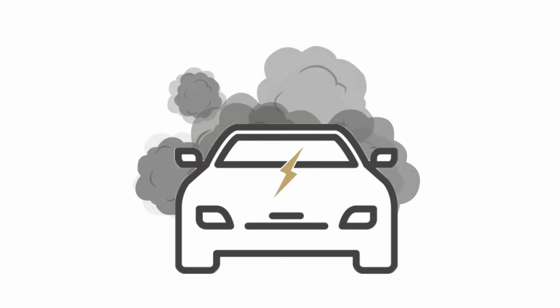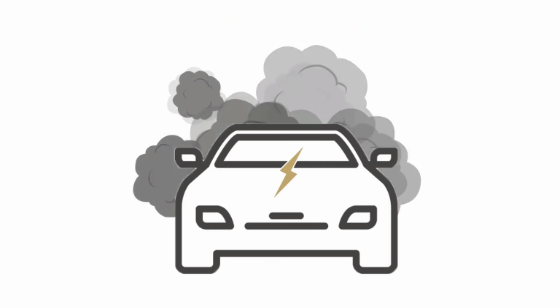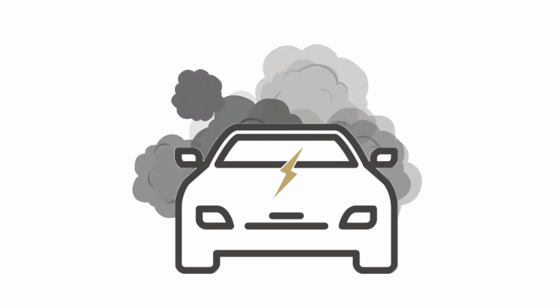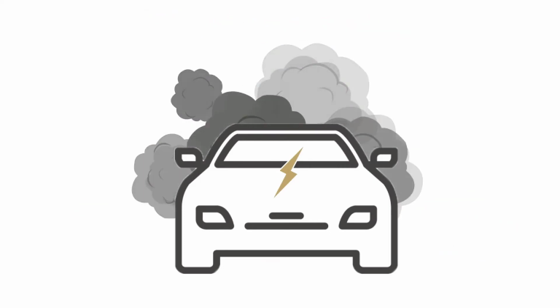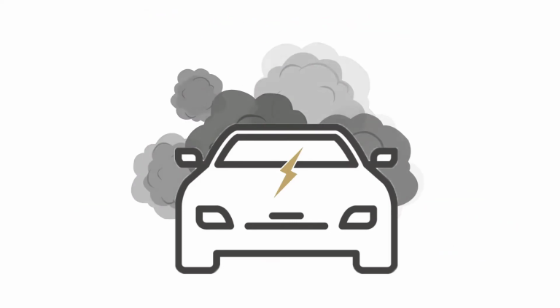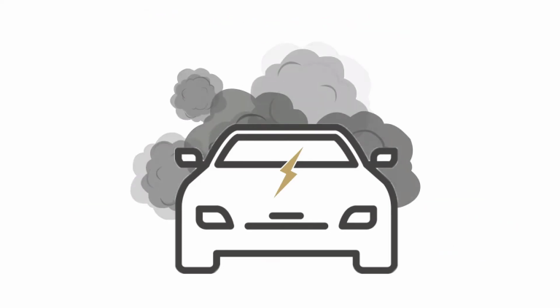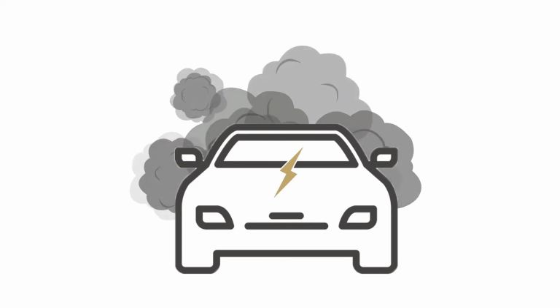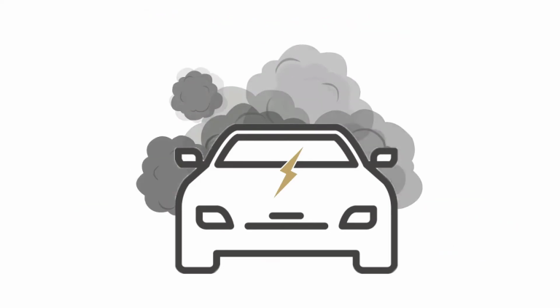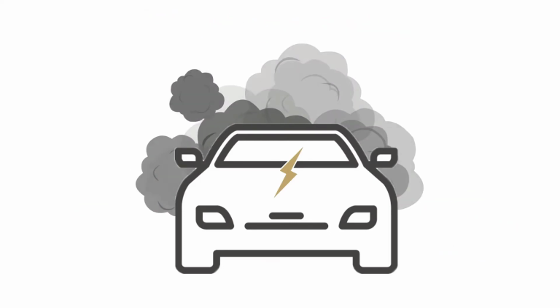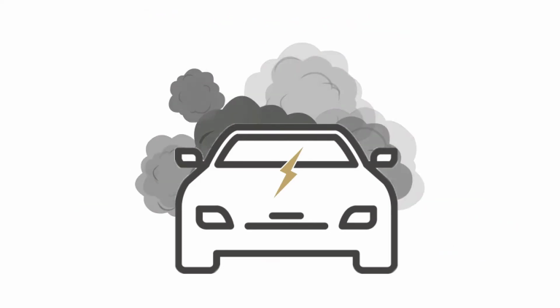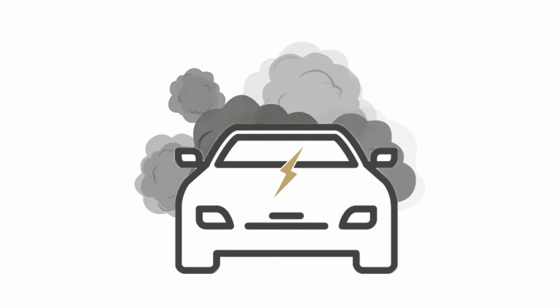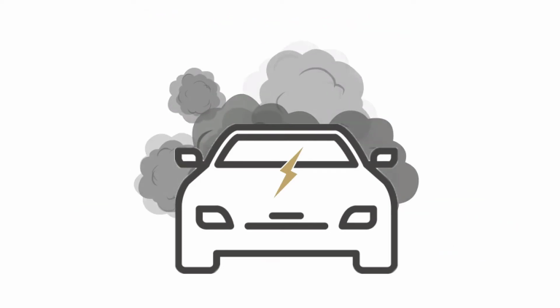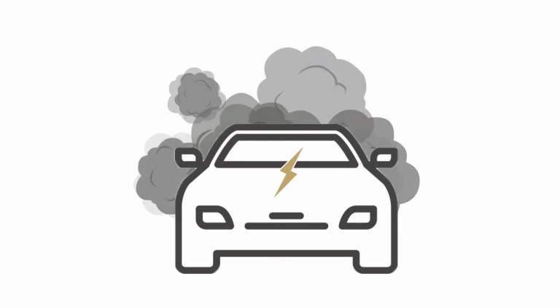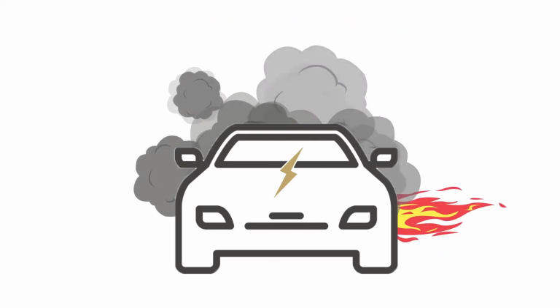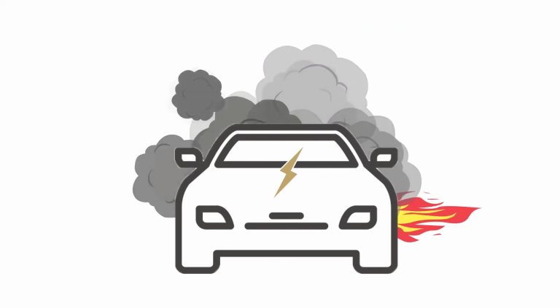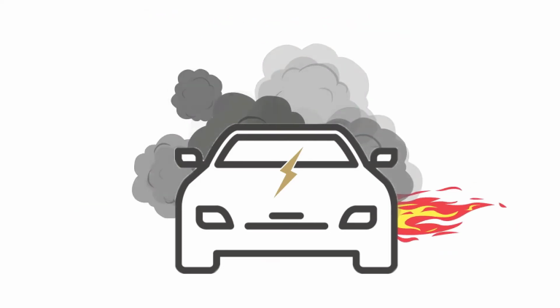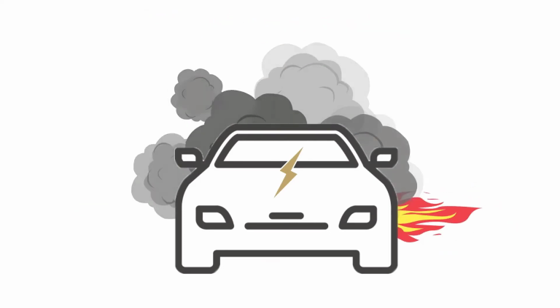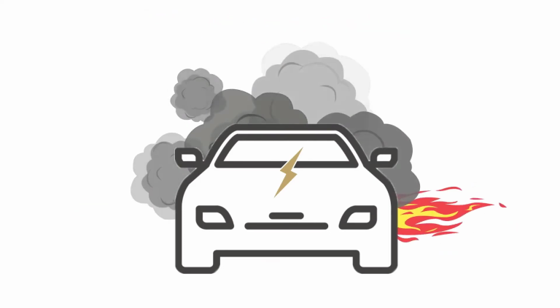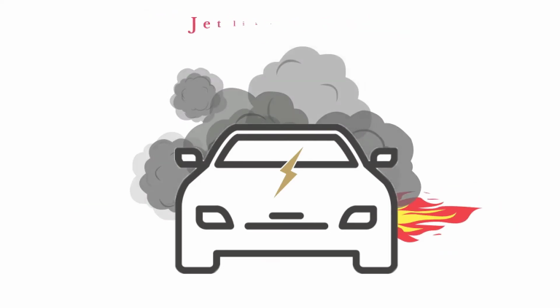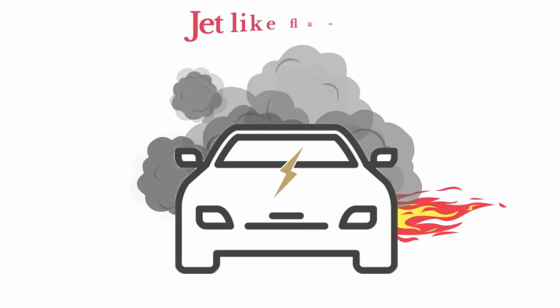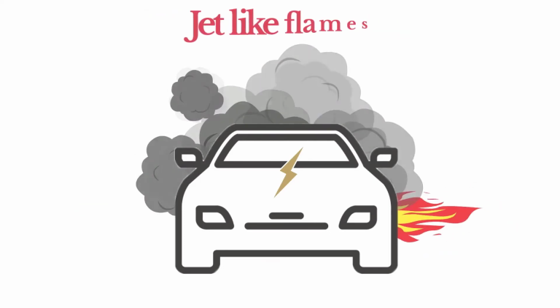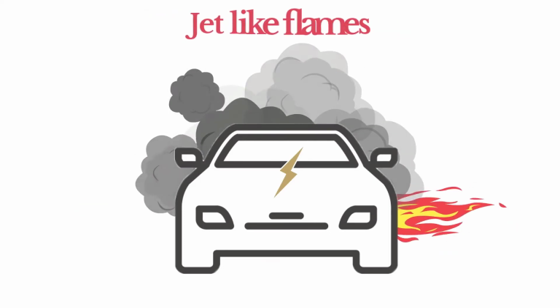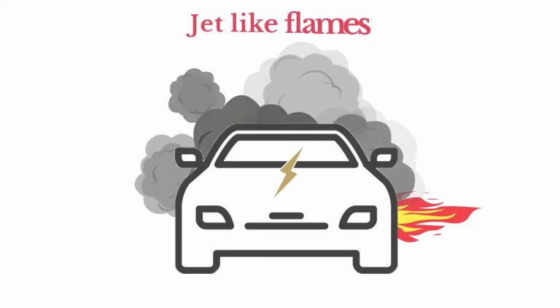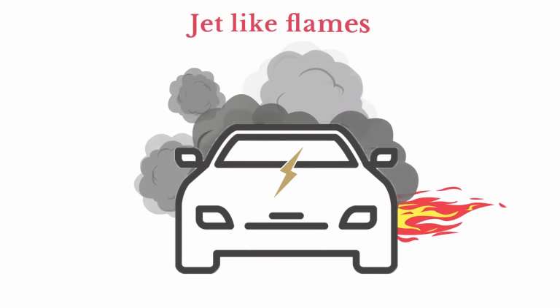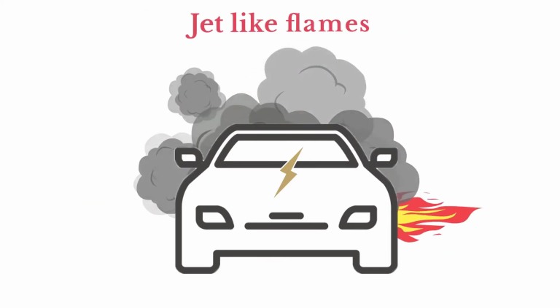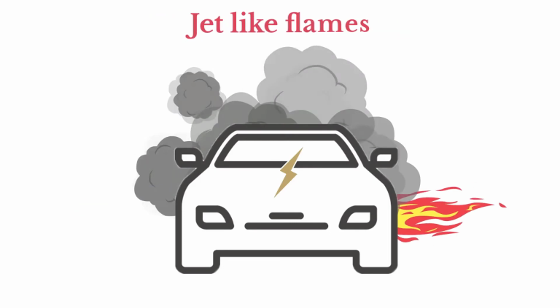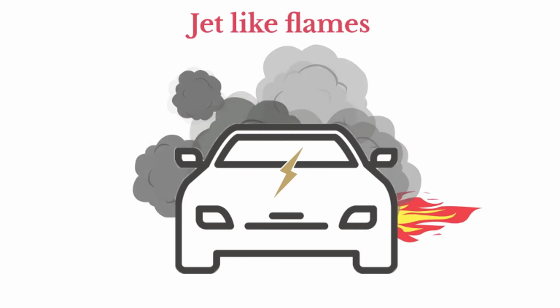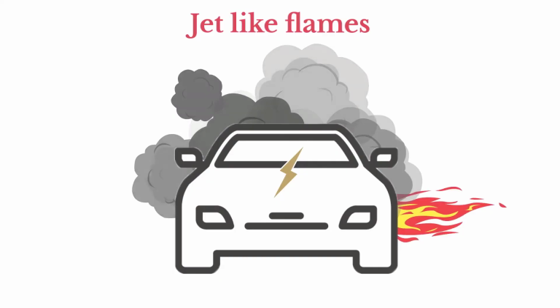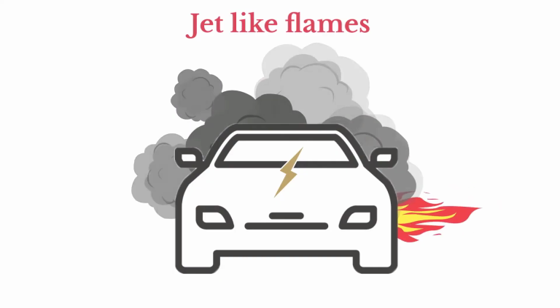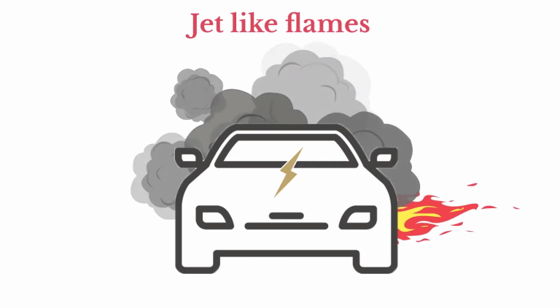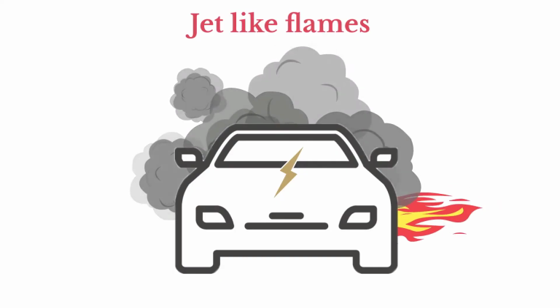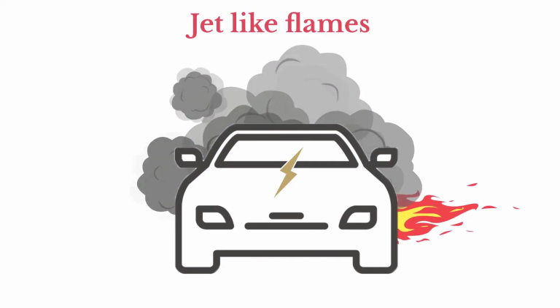And when the gases ignite, you'll see highly directional, jet-like flames from underneath the vehicle.